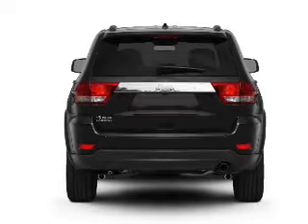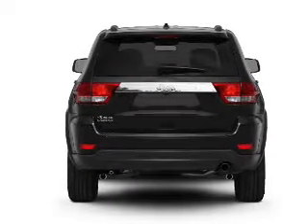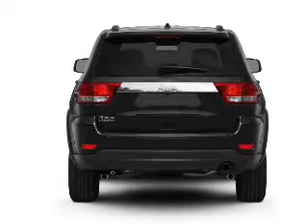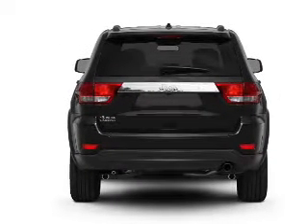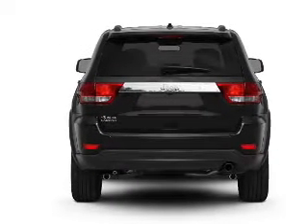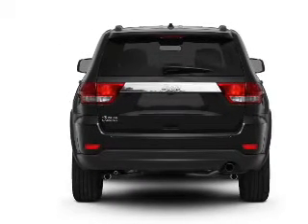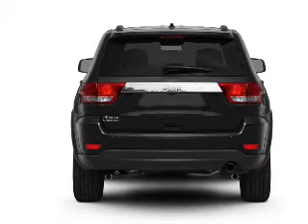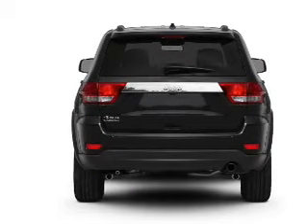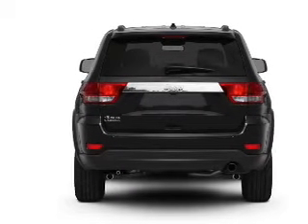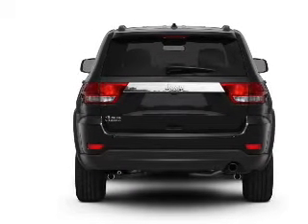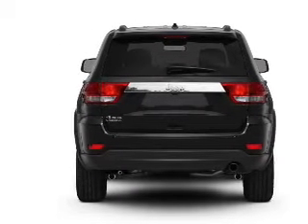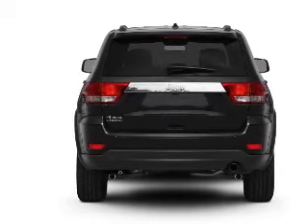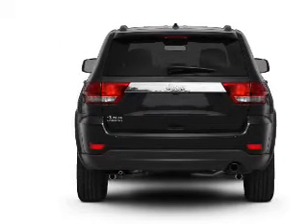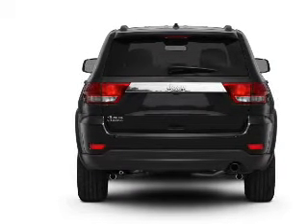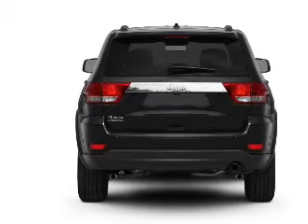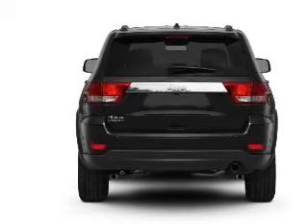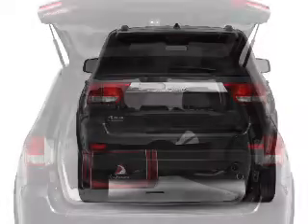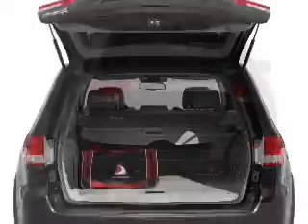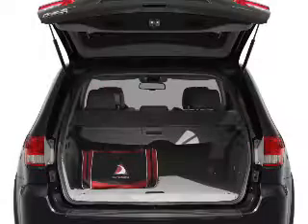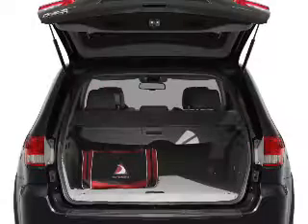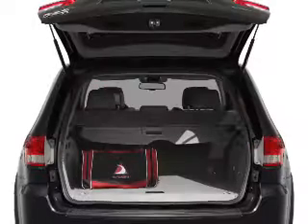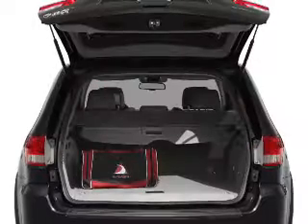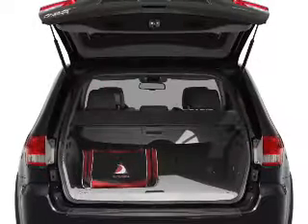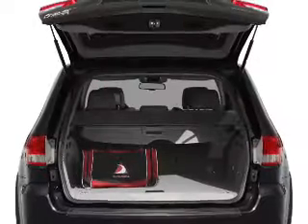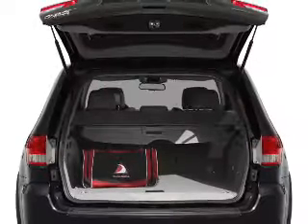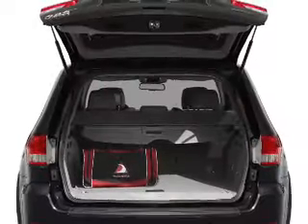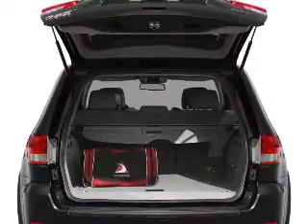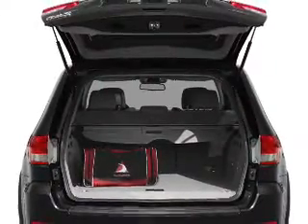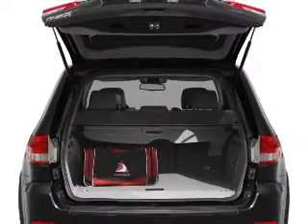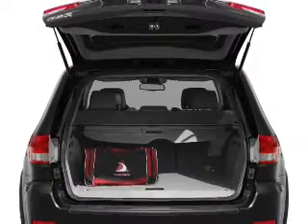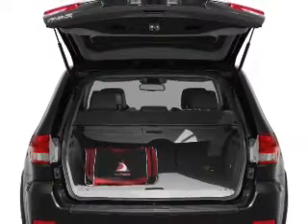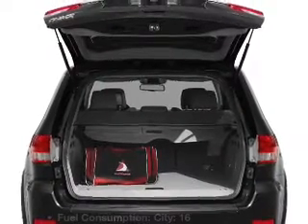The sunroof lets fresh air in. Power and reliability are a great combination, and this vehicle has both.